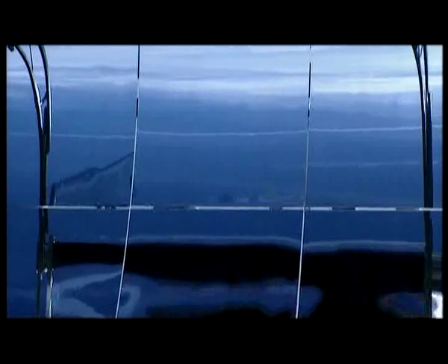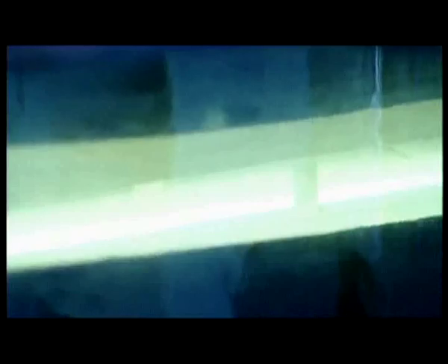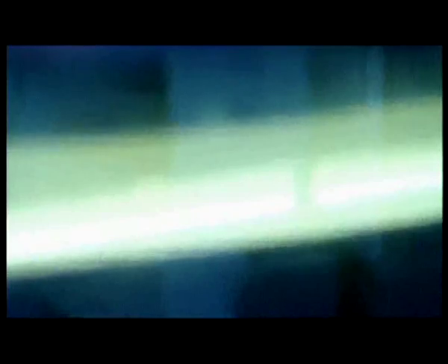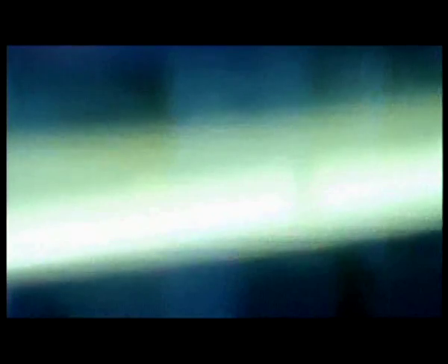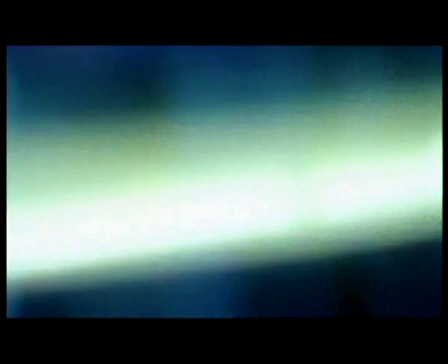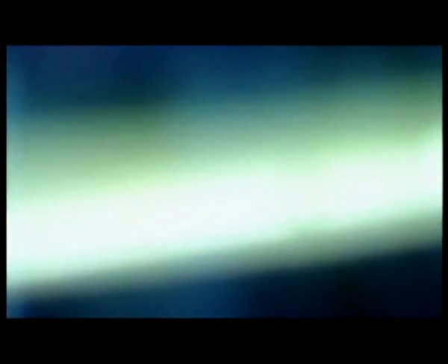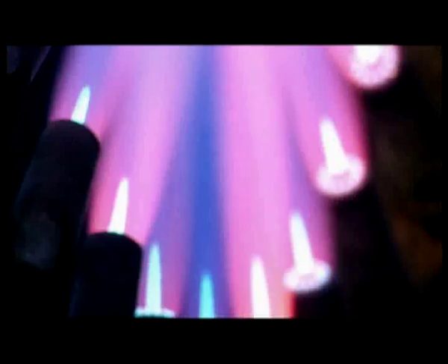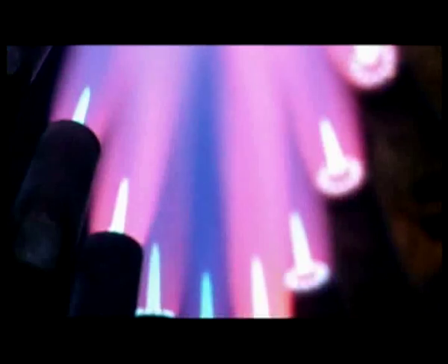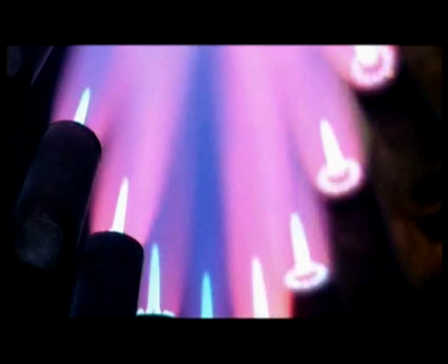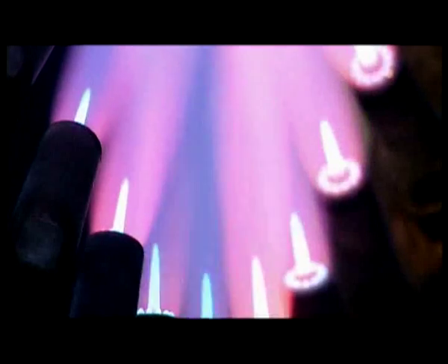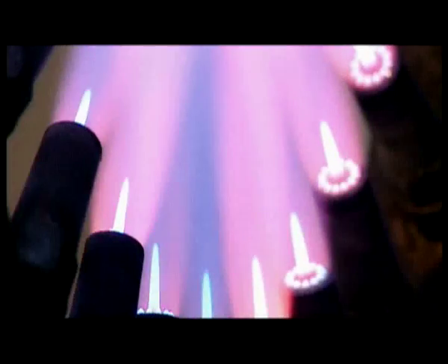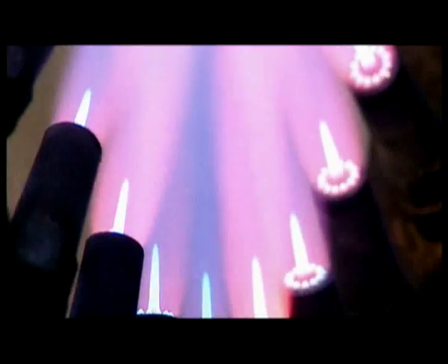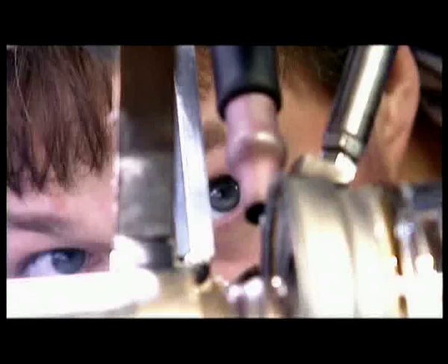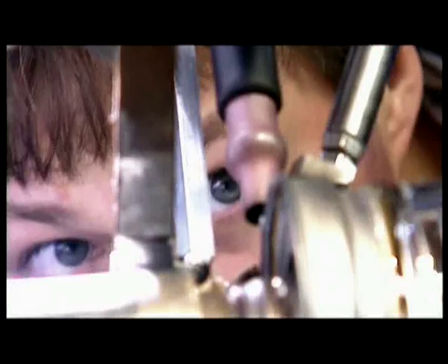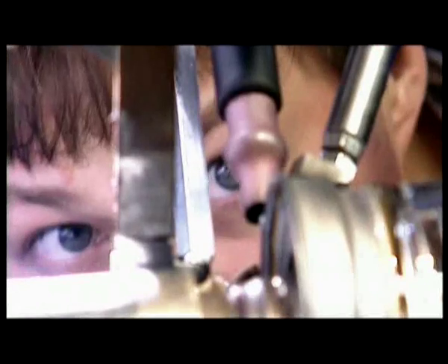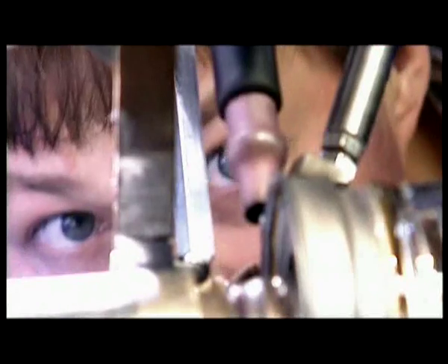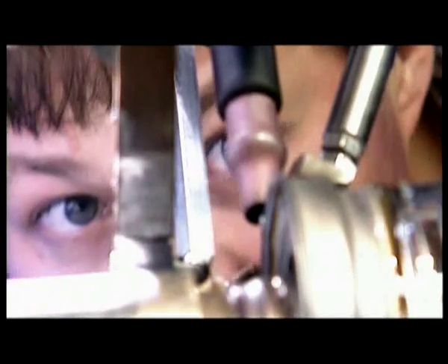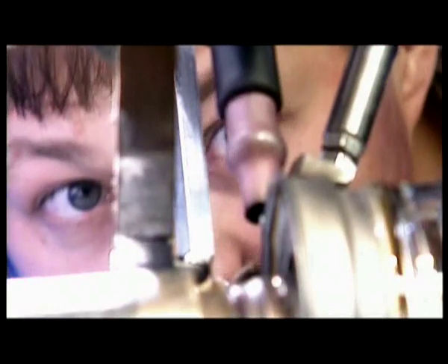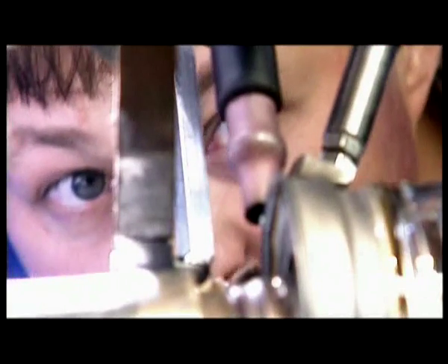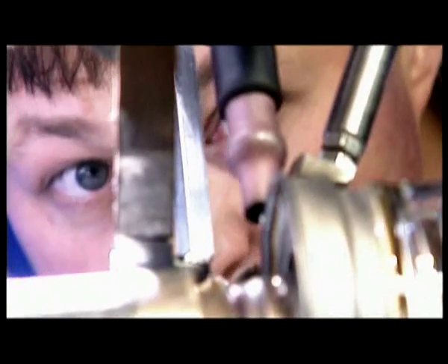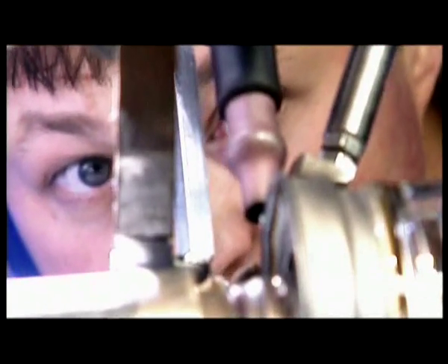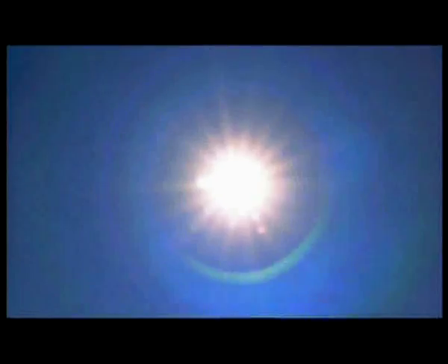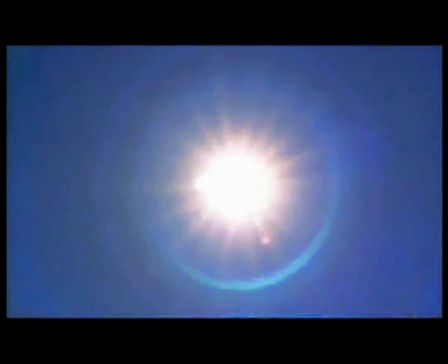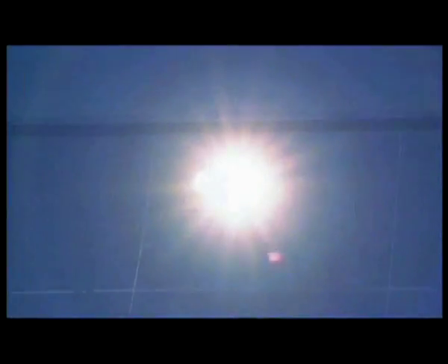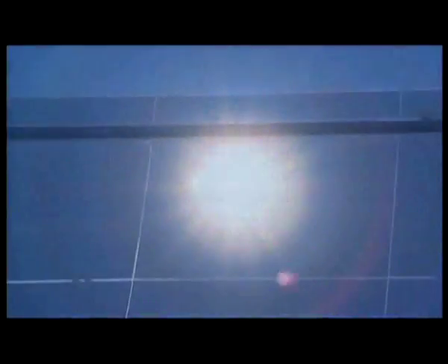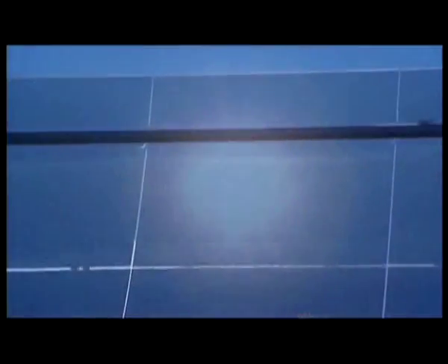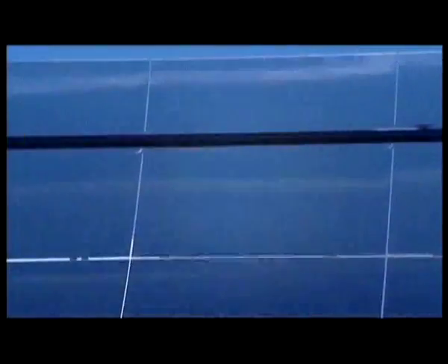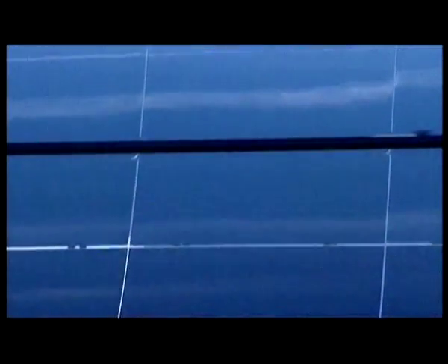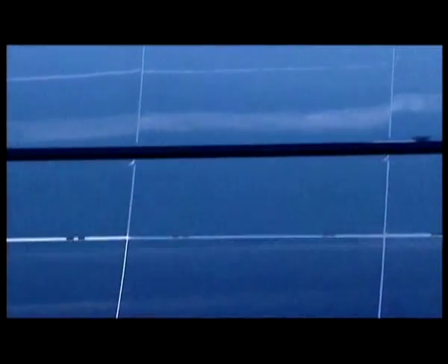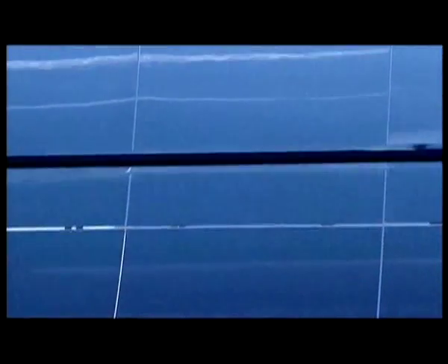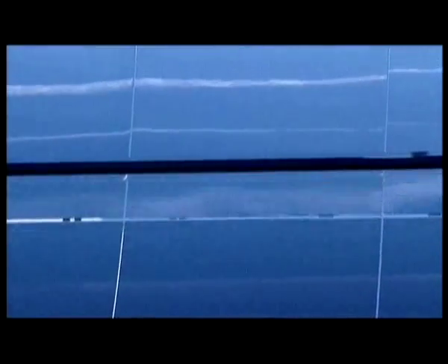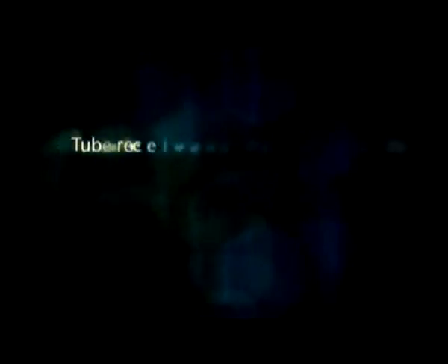SCHOTT is one of the few suppliers worldwide which offers products for two technologies to convert the sun's power to usable energy.